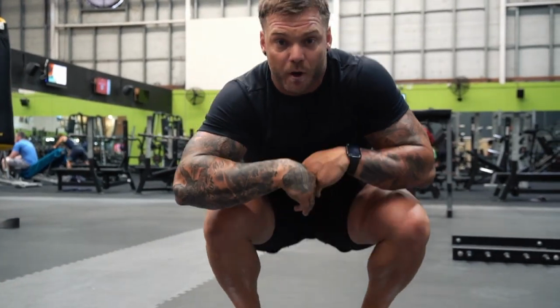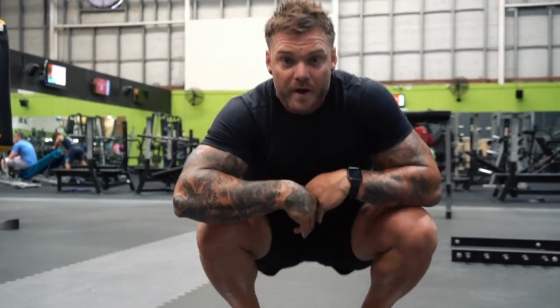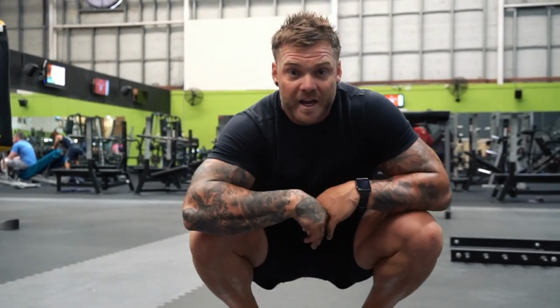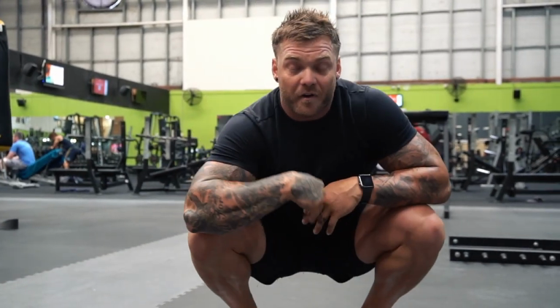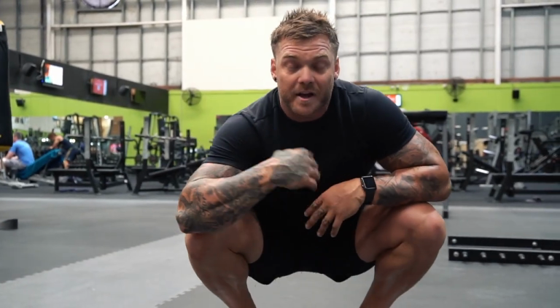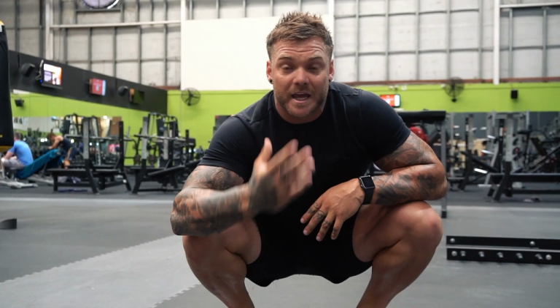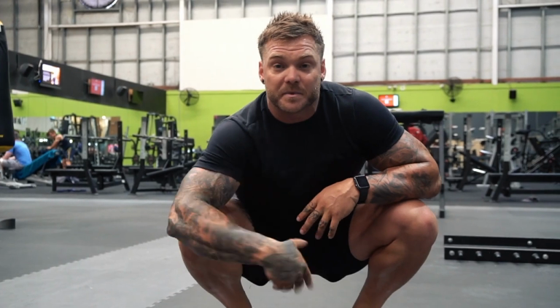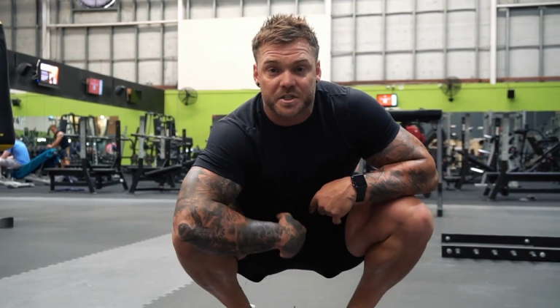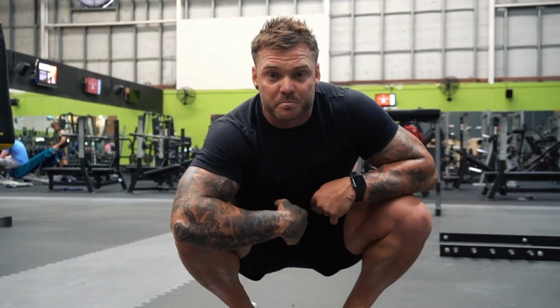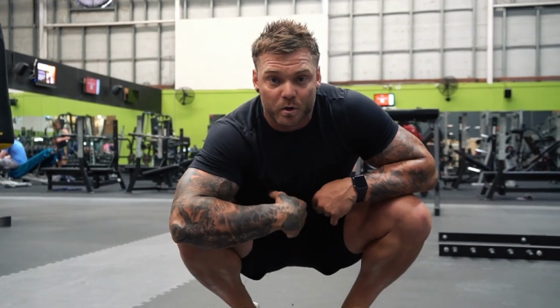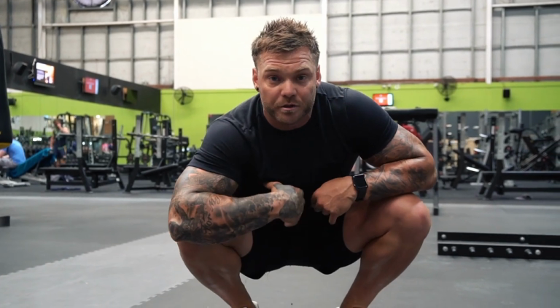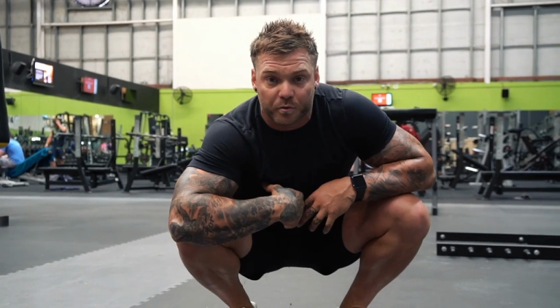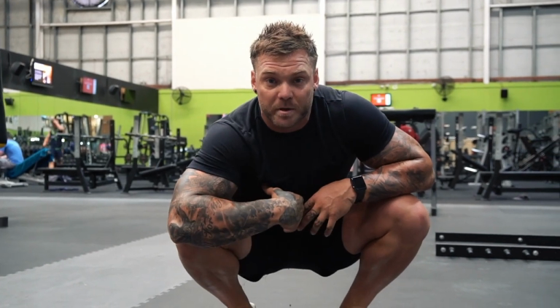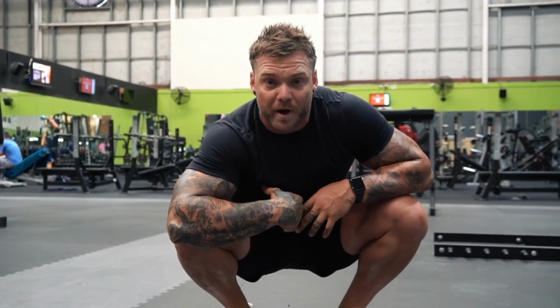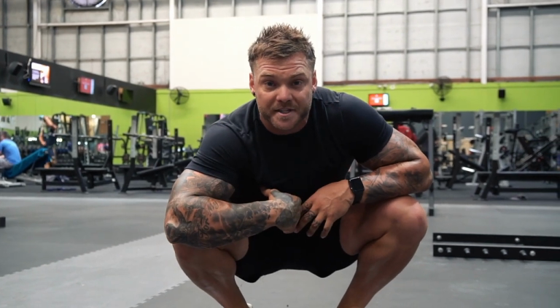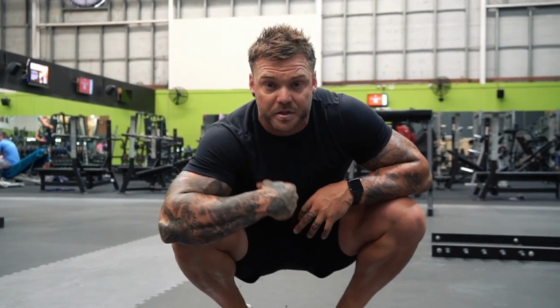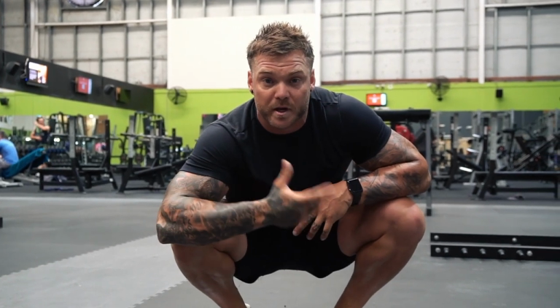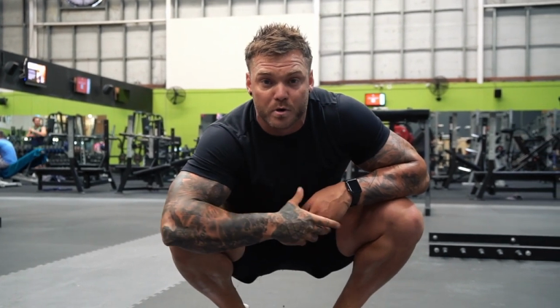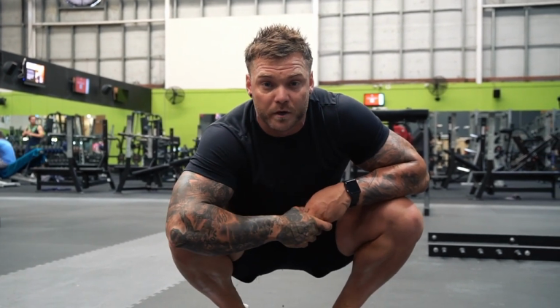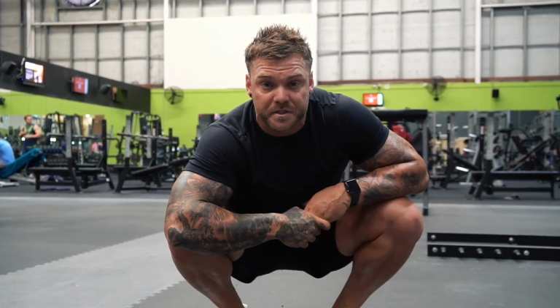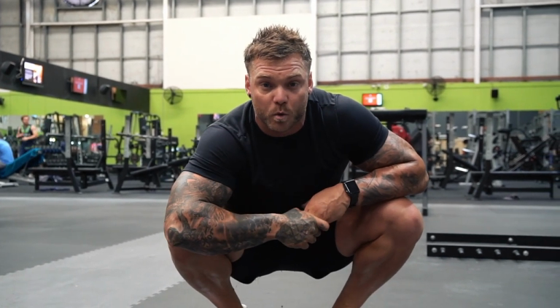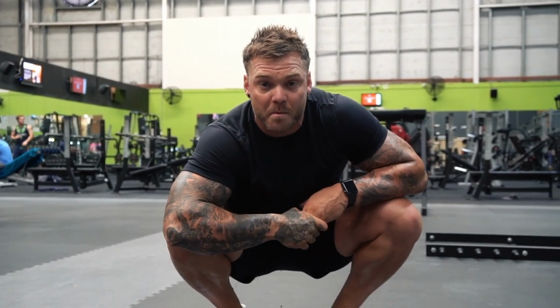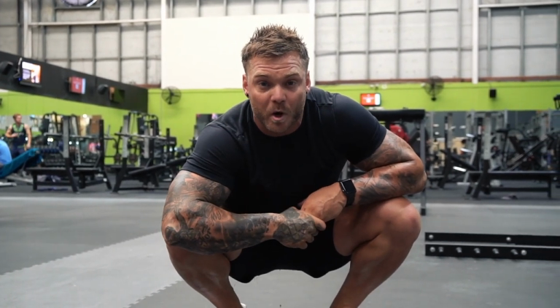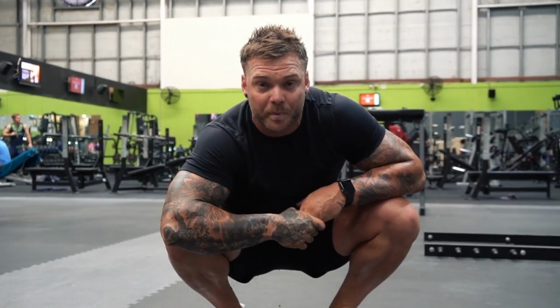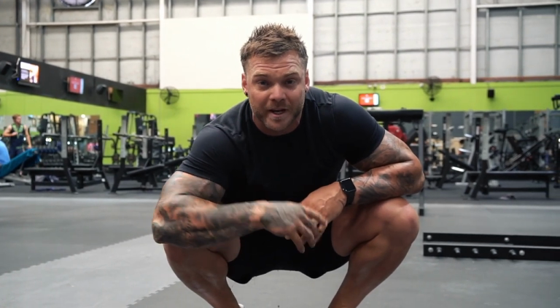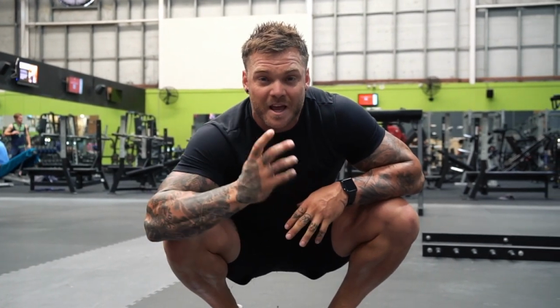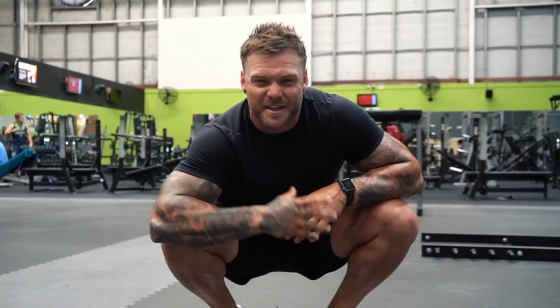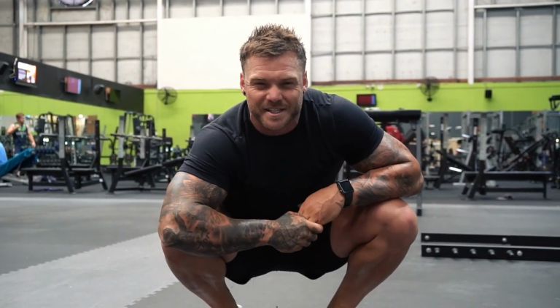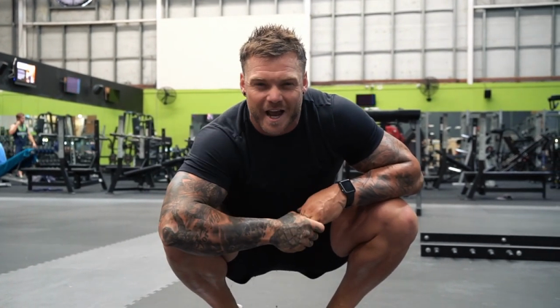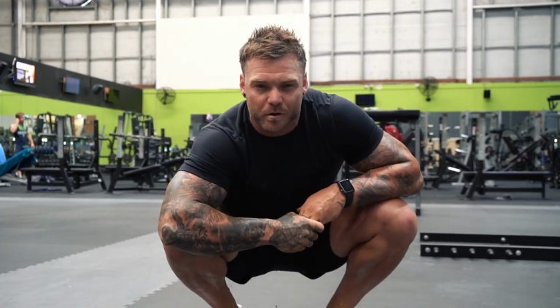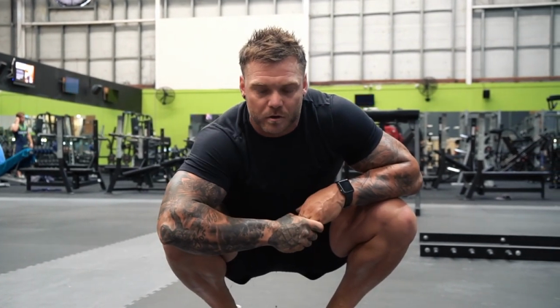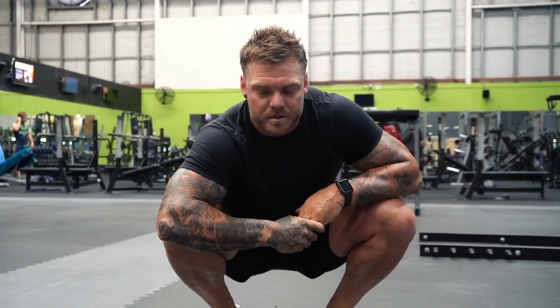So if I keep this smooth — three breaths, three moves to one burpee — this is how it looks.